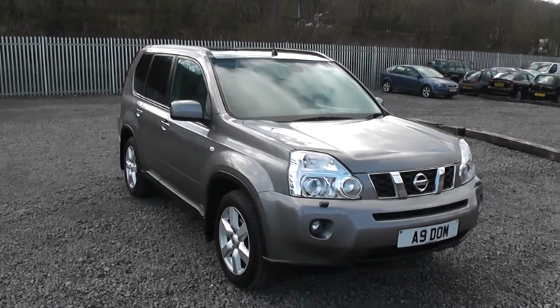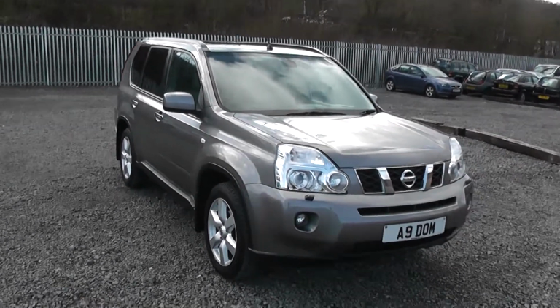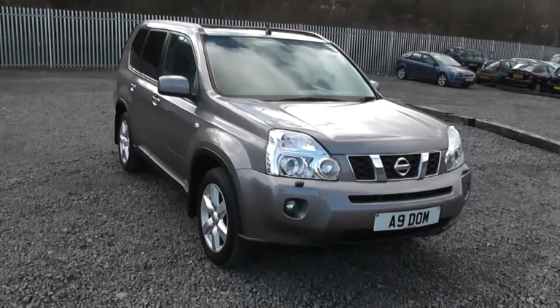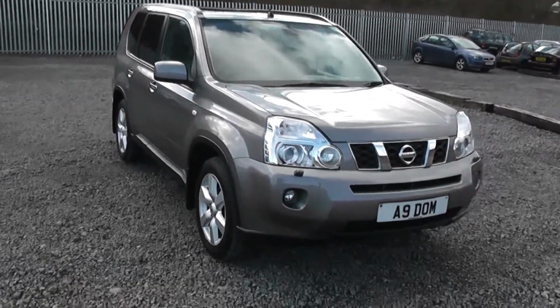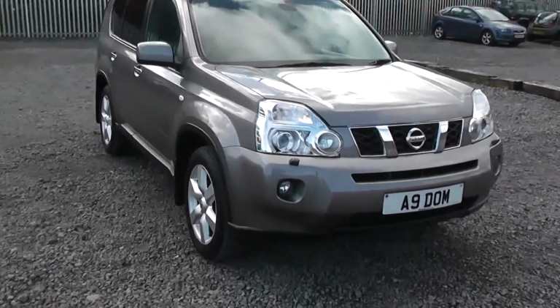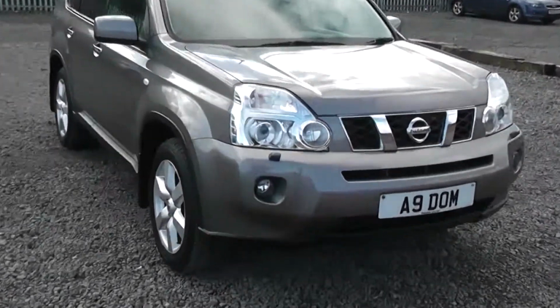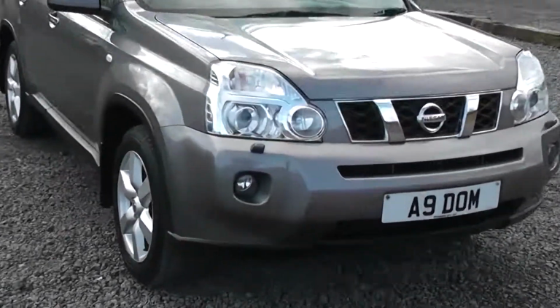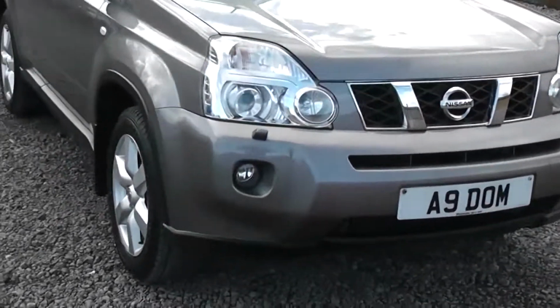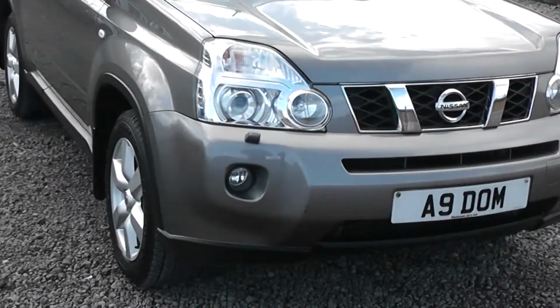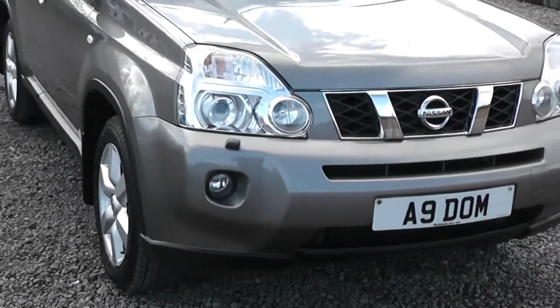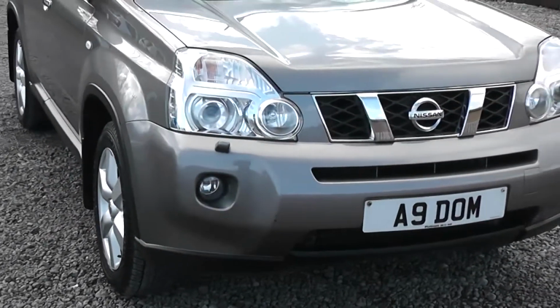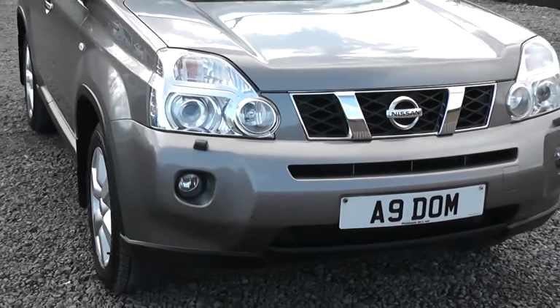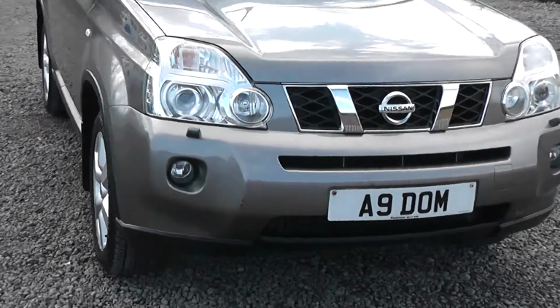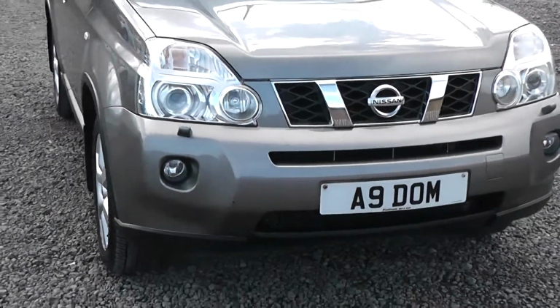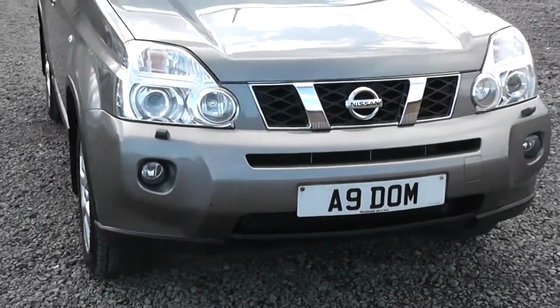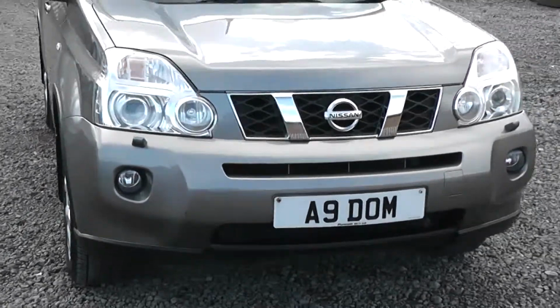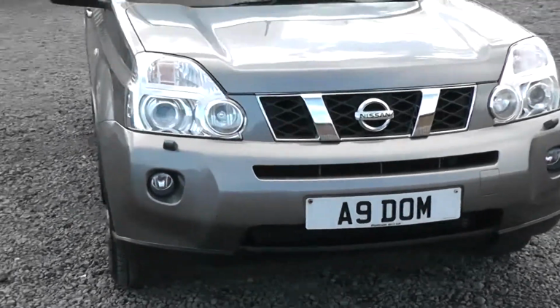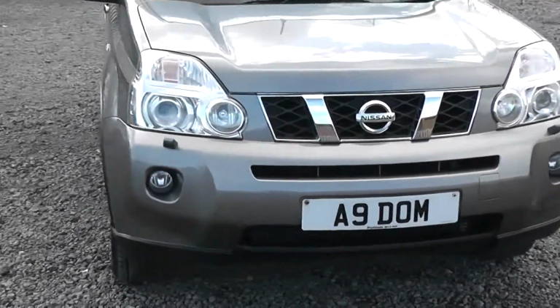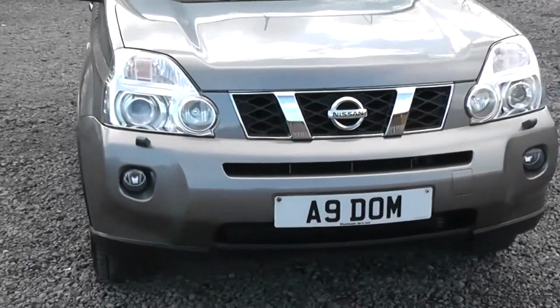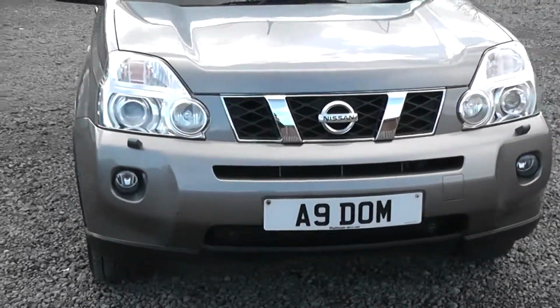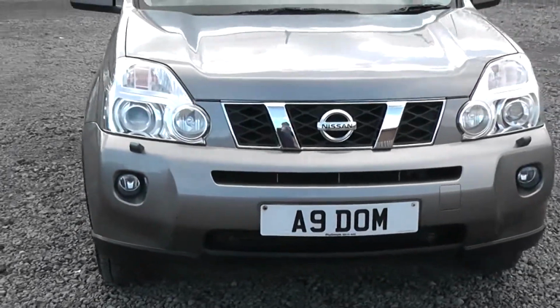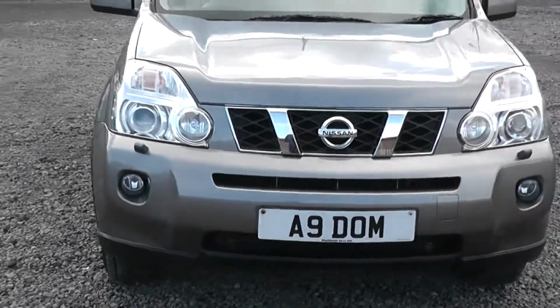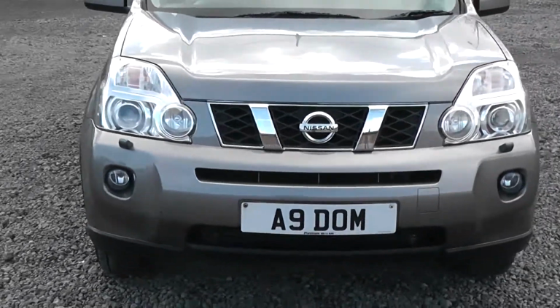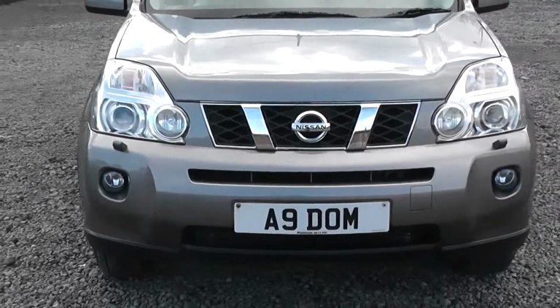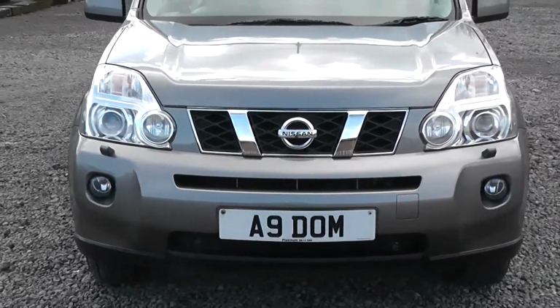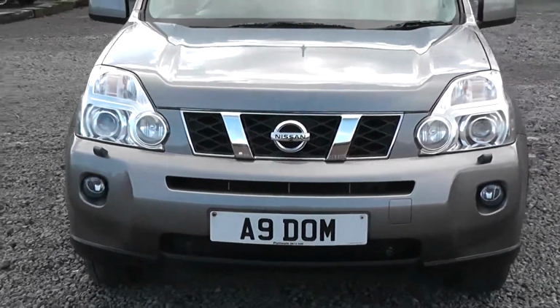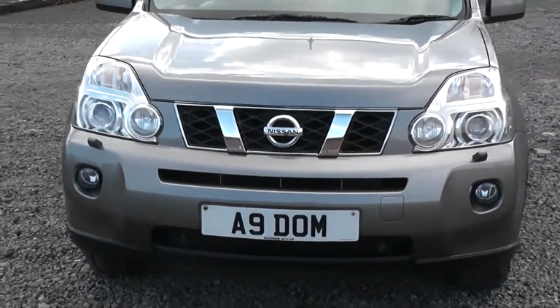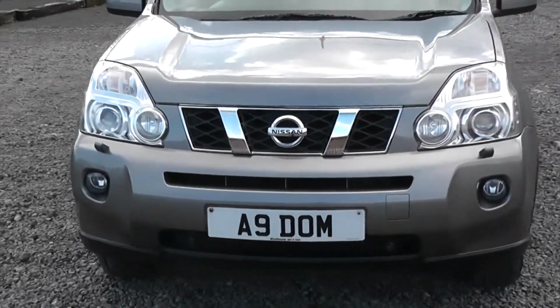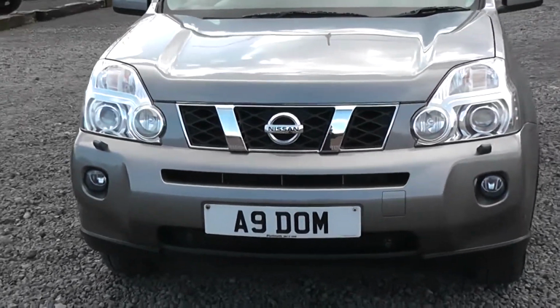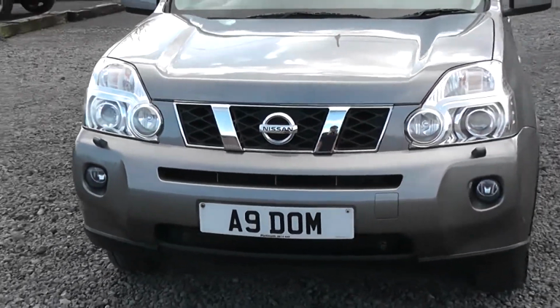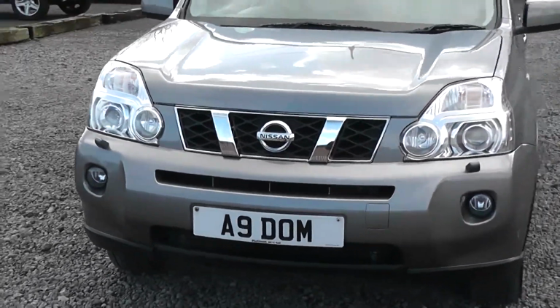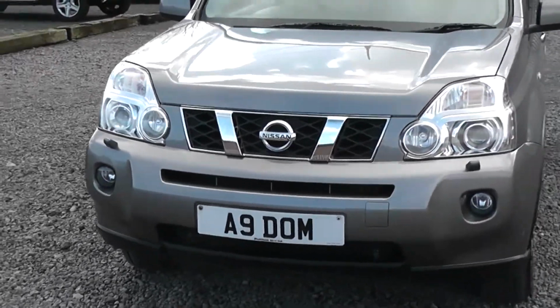On the front here you can see the front fog lights are separate to the front headlights in order to enhance your vision whilst driving in bad conditions.